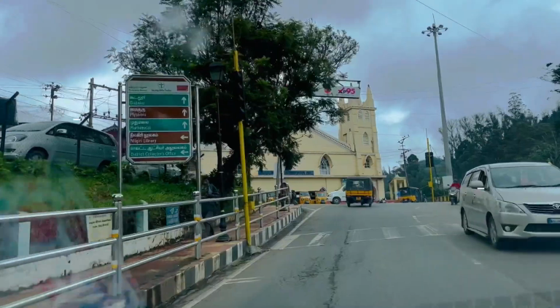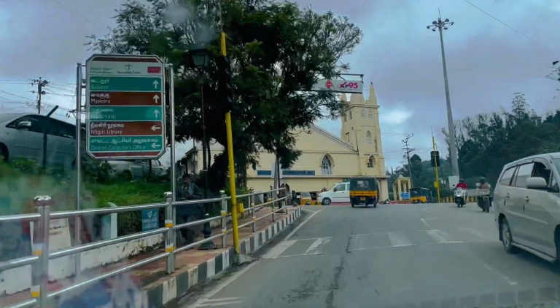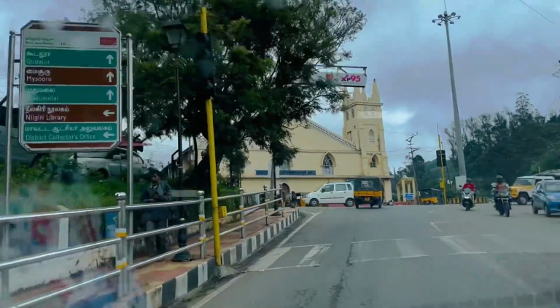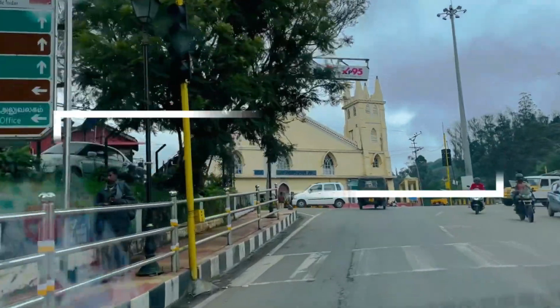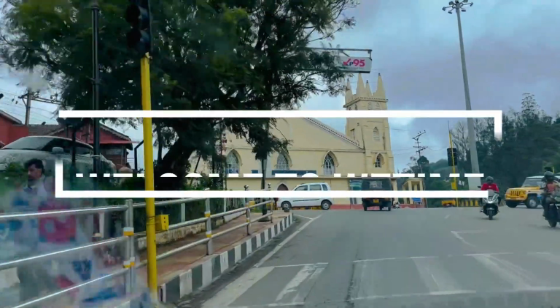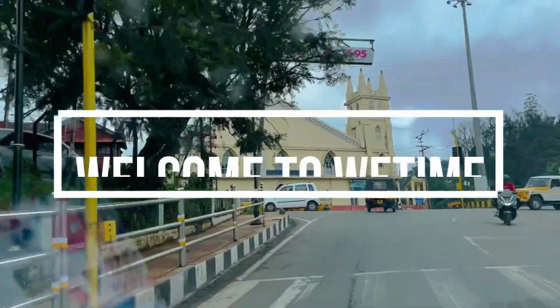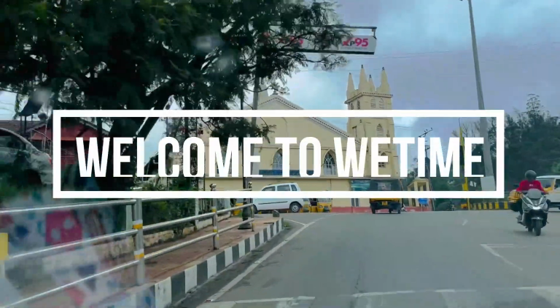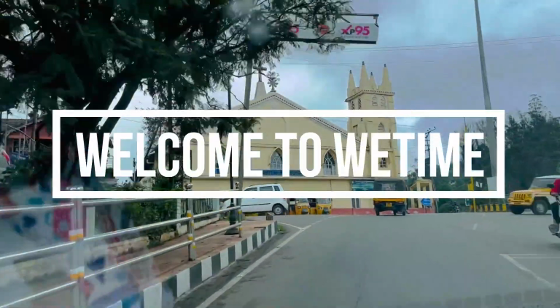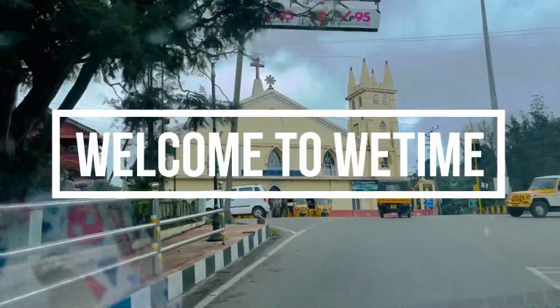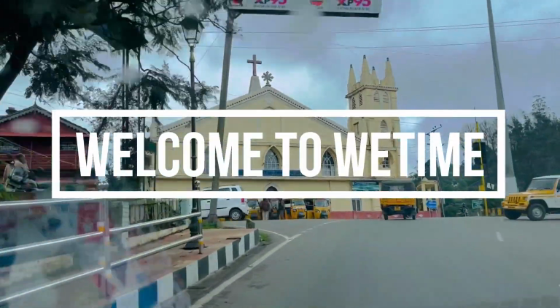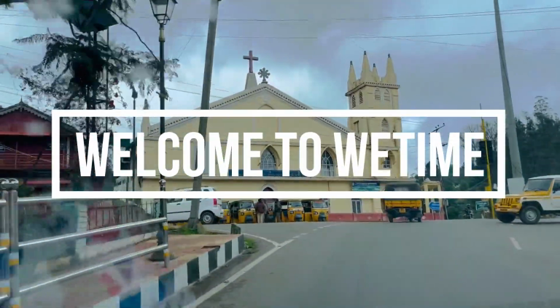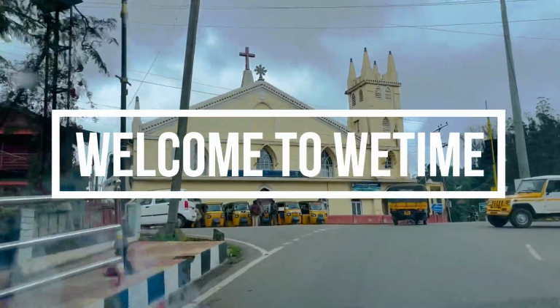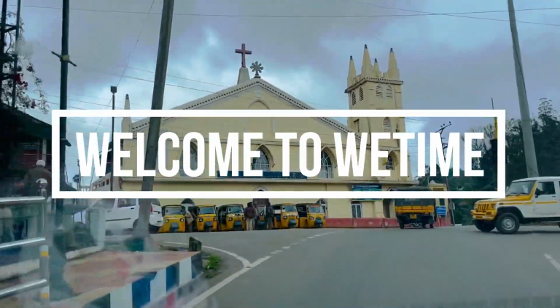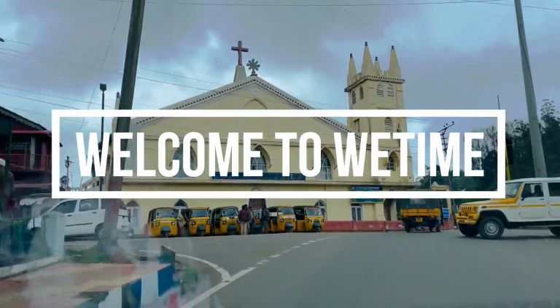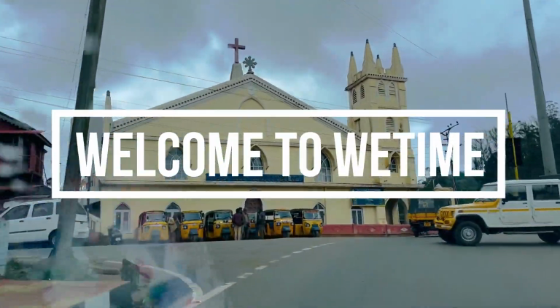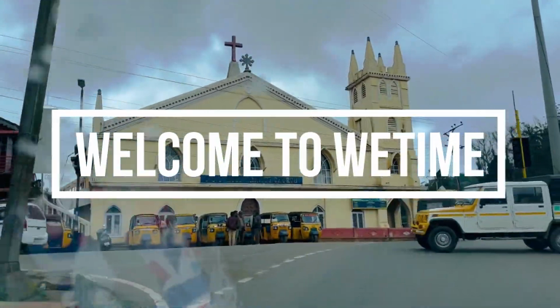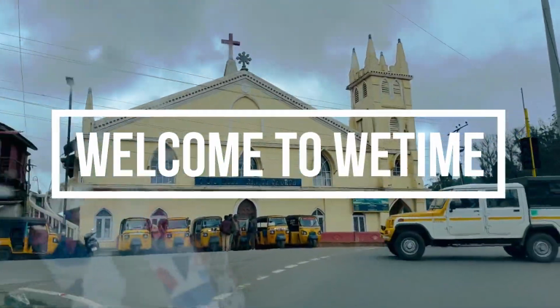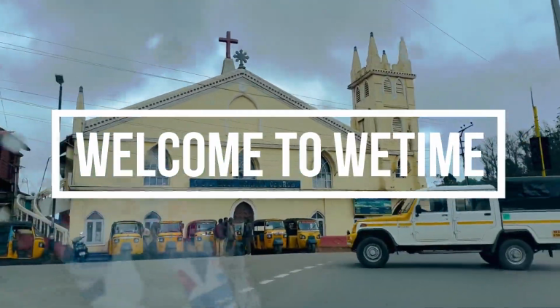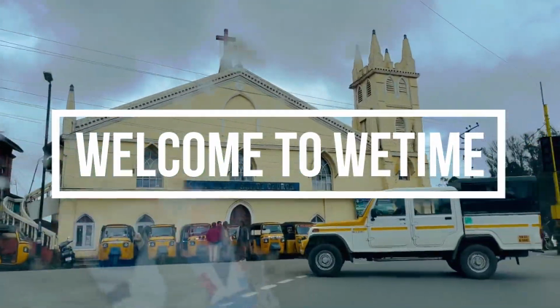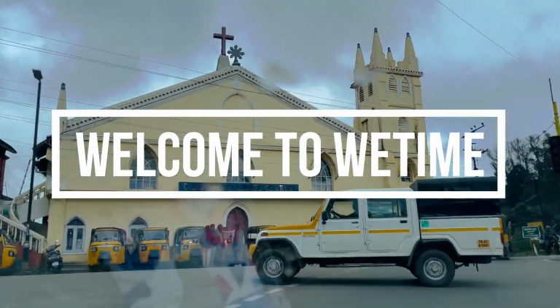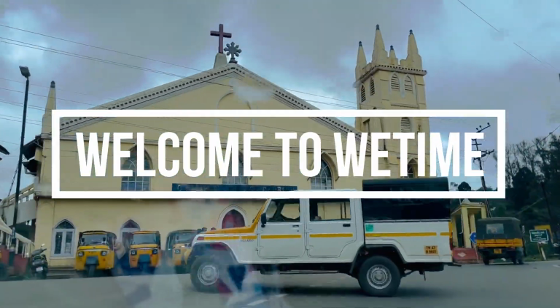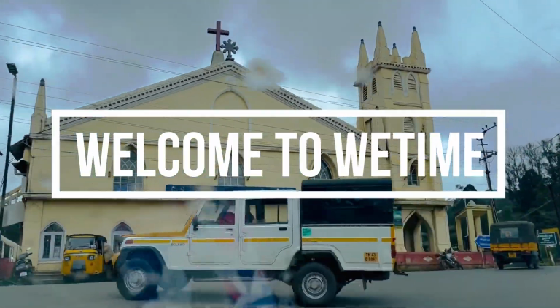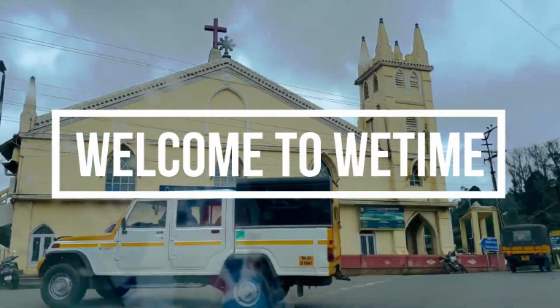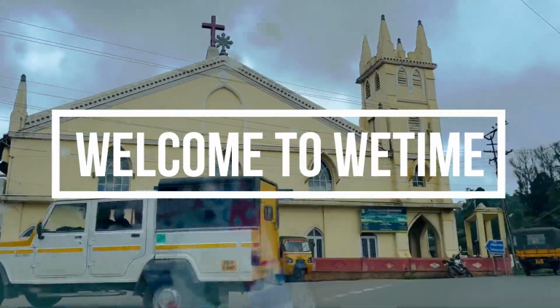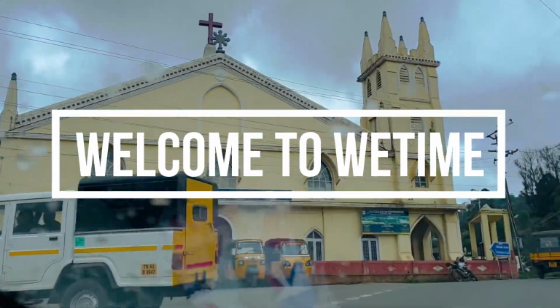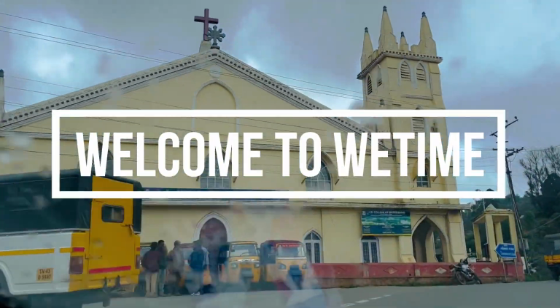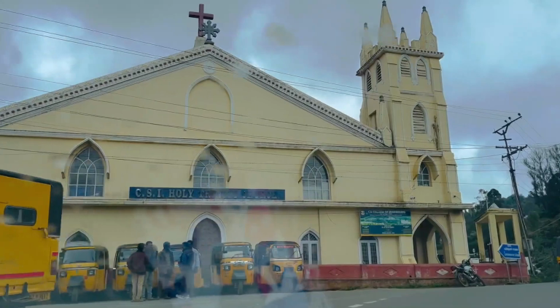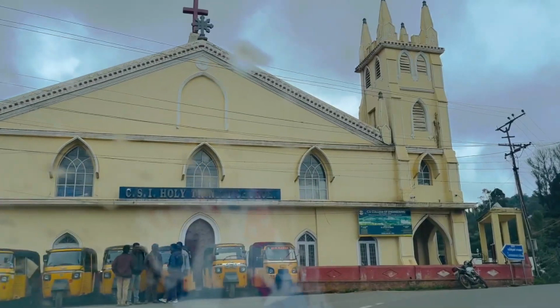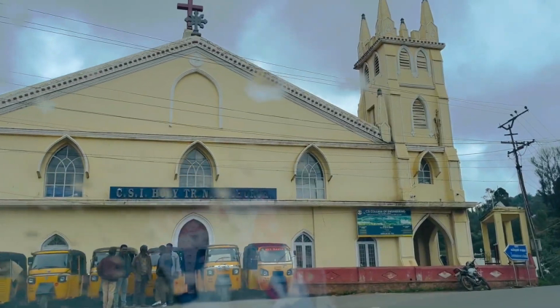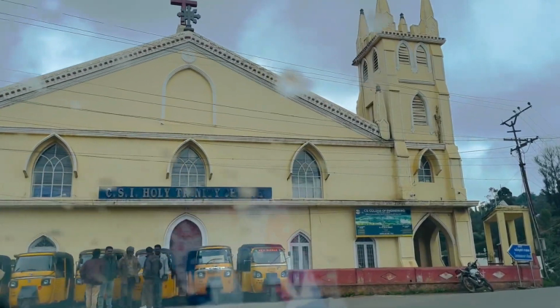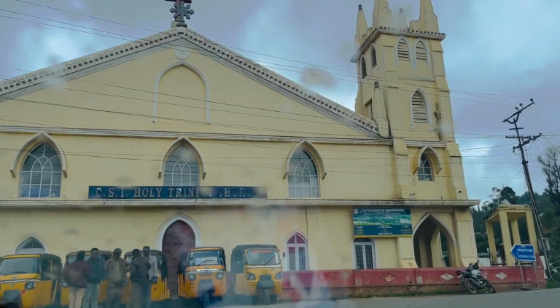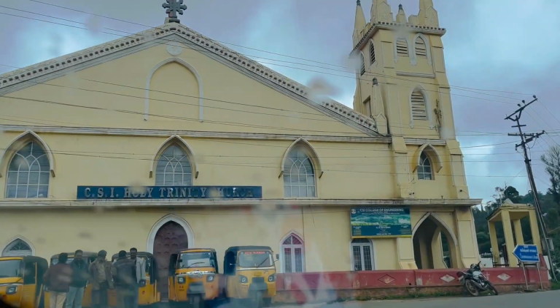Hello Busy Bees! Welcome to Vtime! How are you? Let's go to Uti Garden.